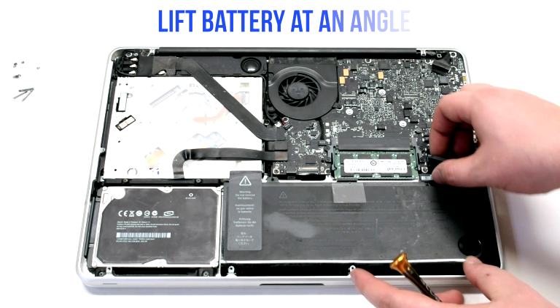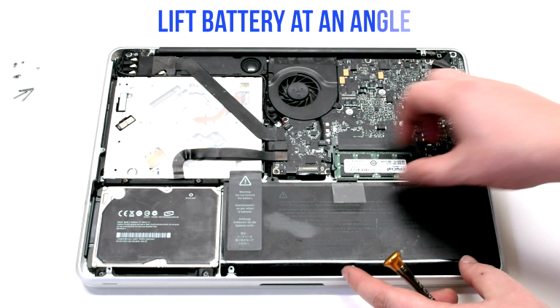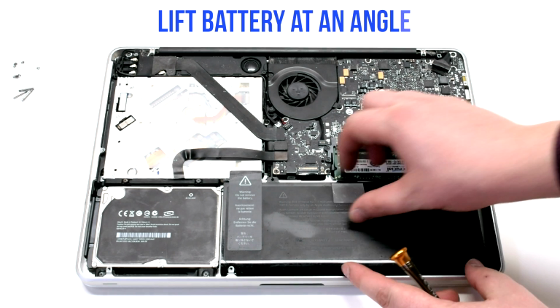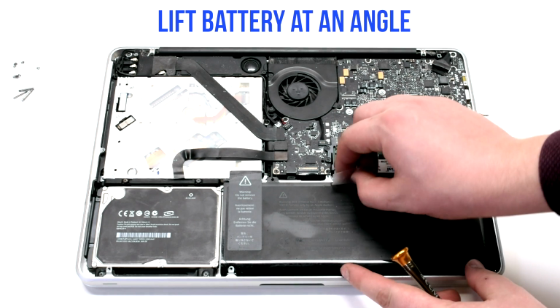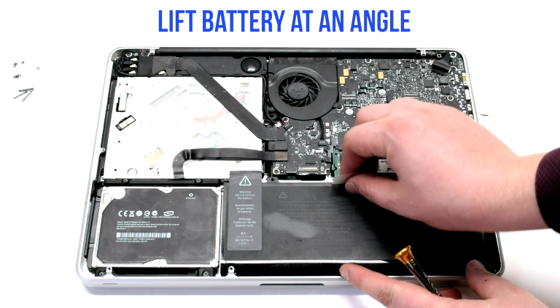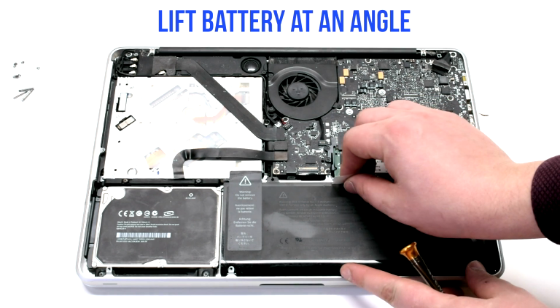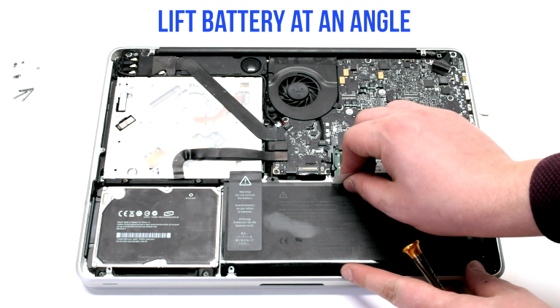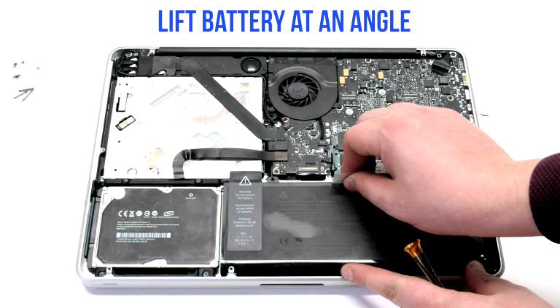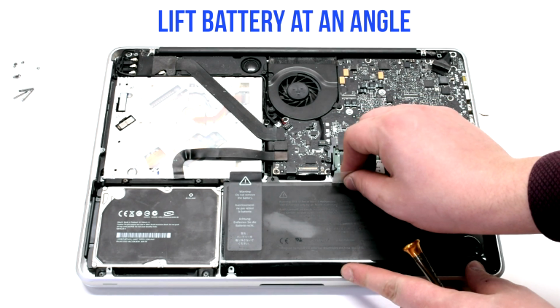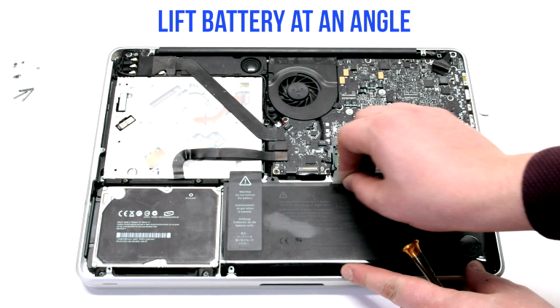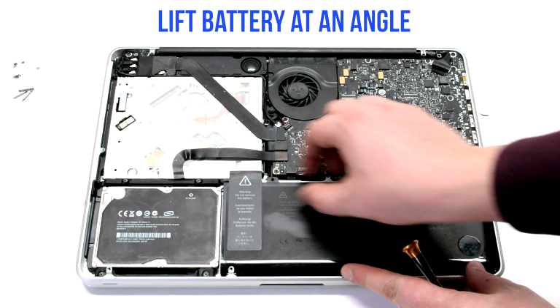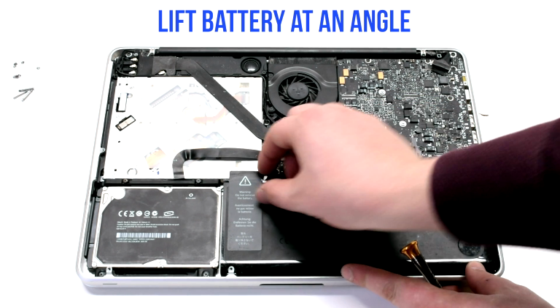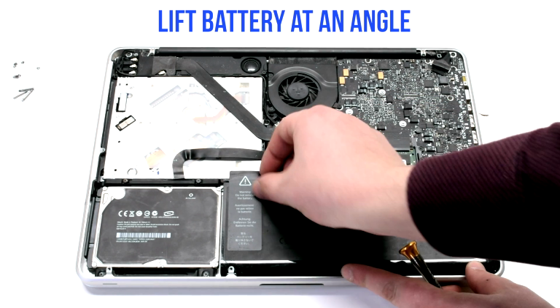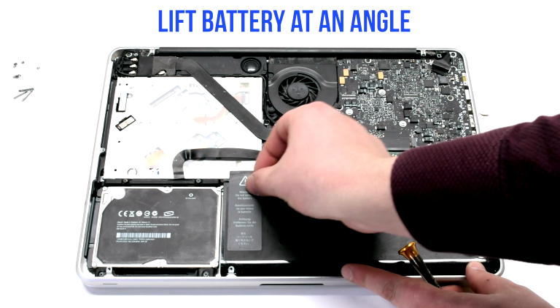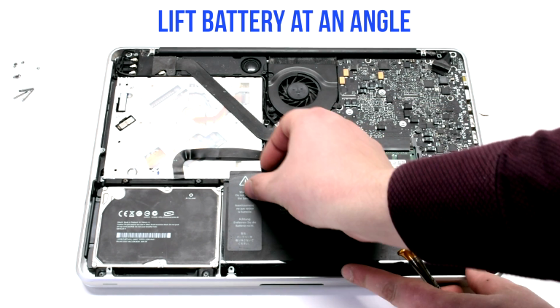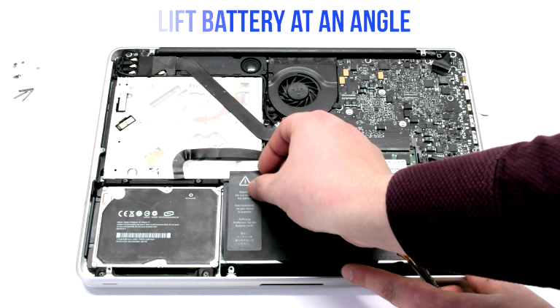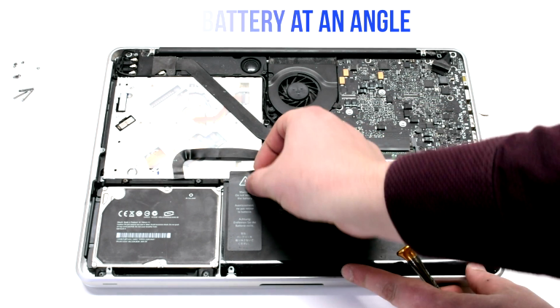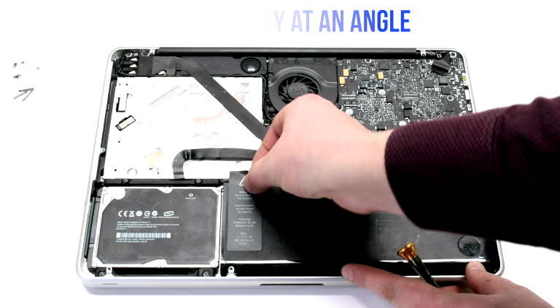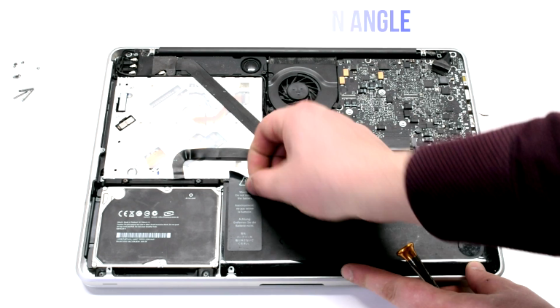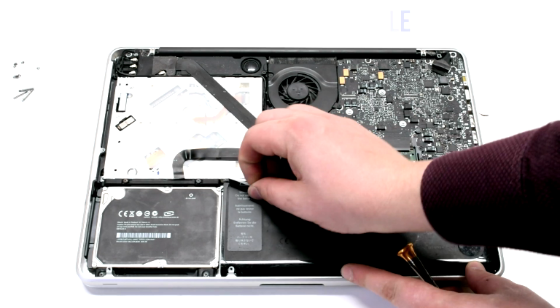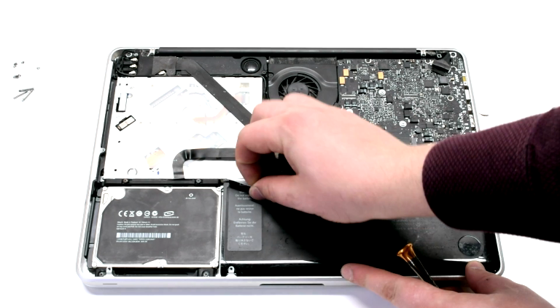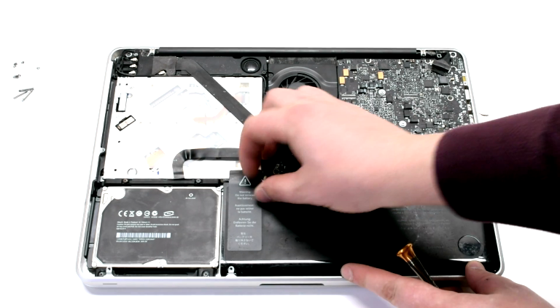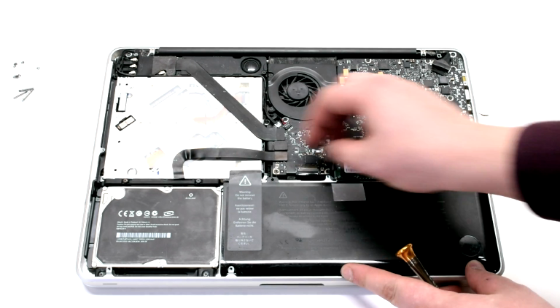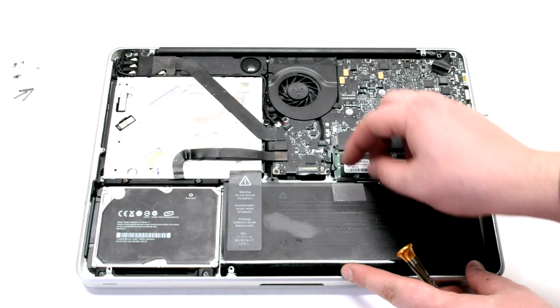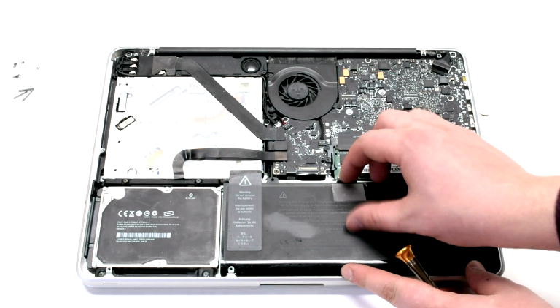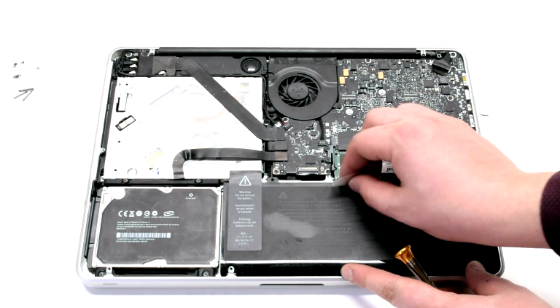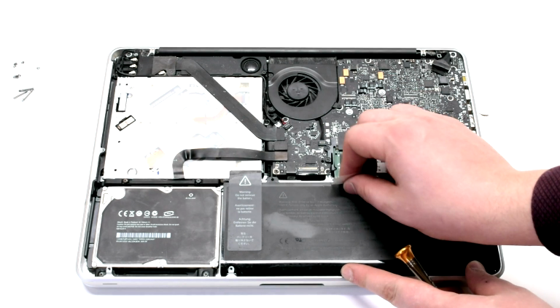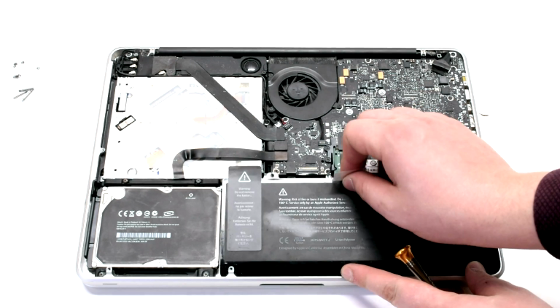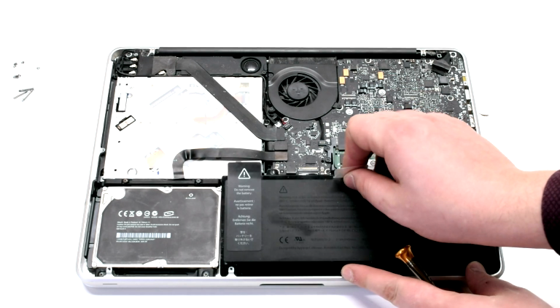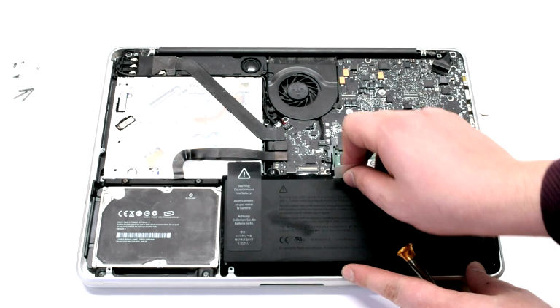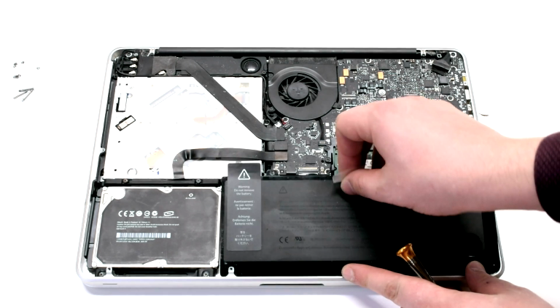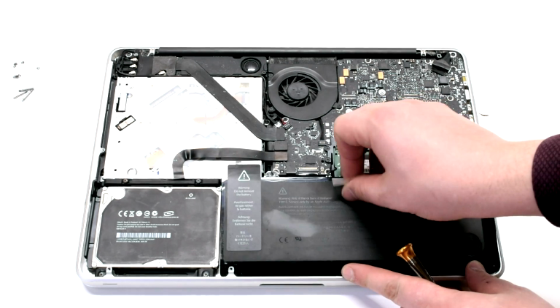Lift the battery up at an angle. Peel back the tape near the DVD drive.